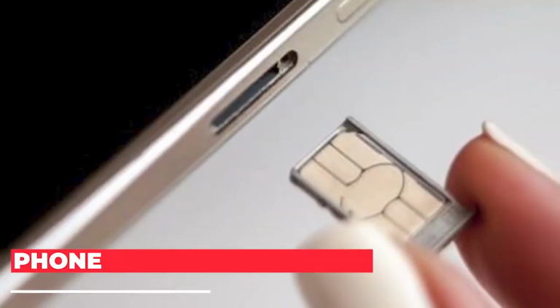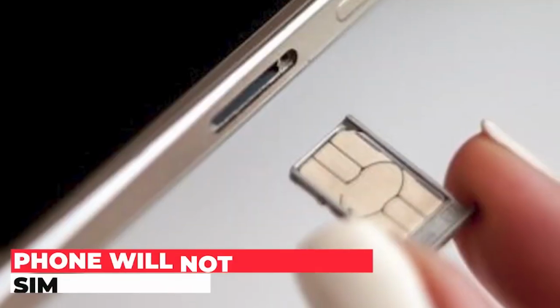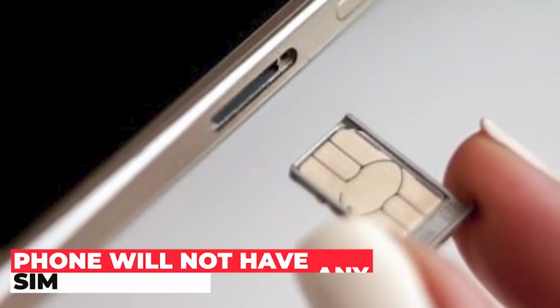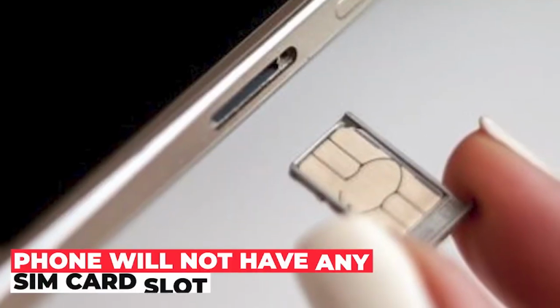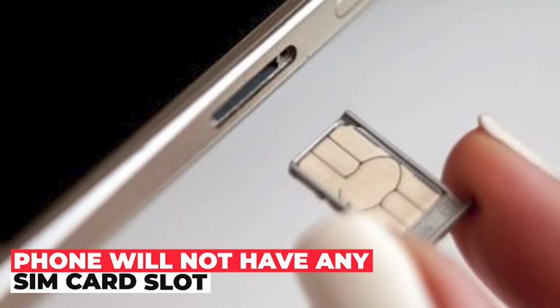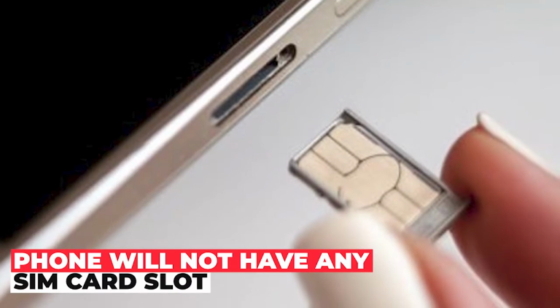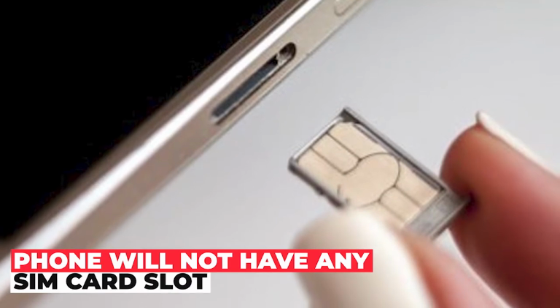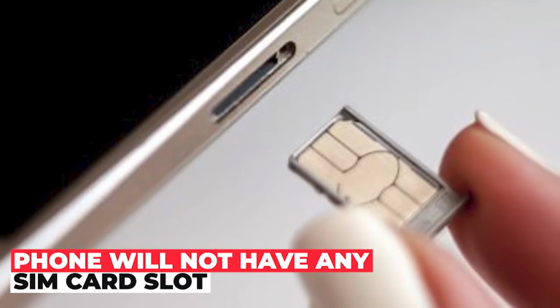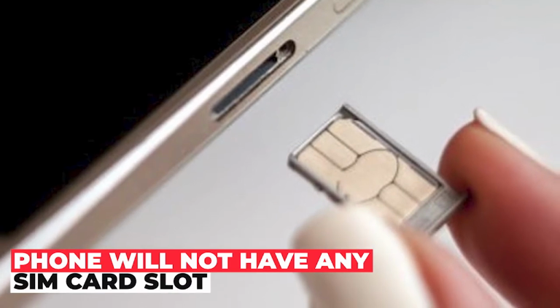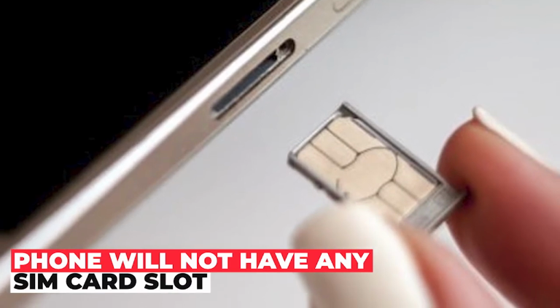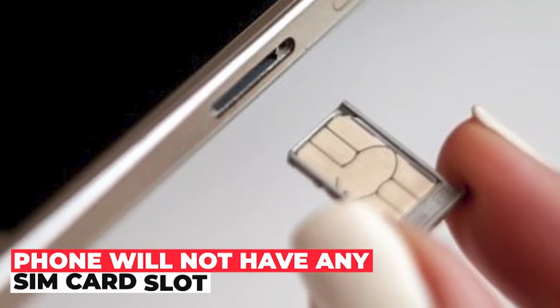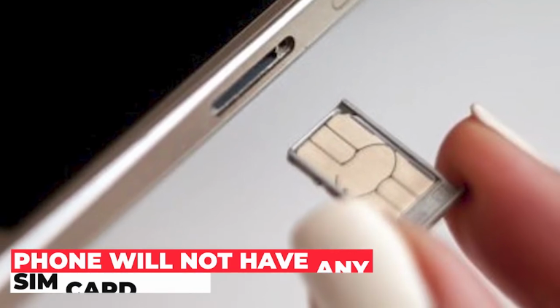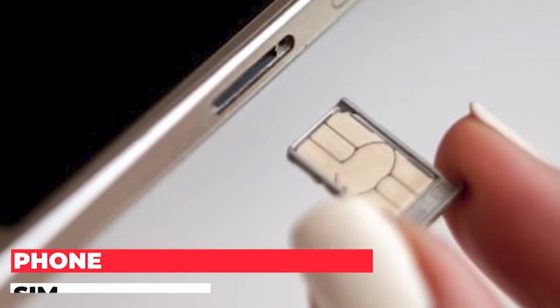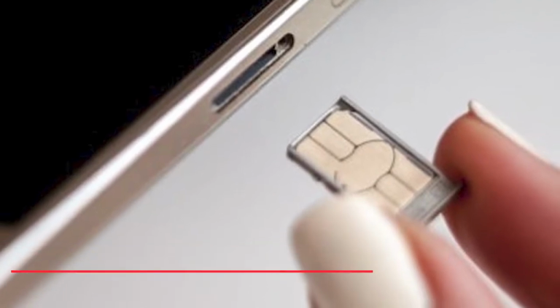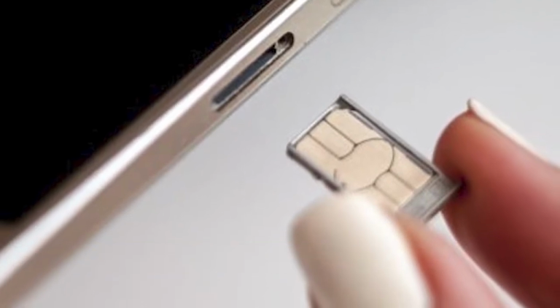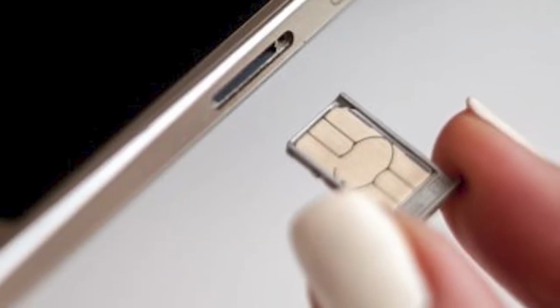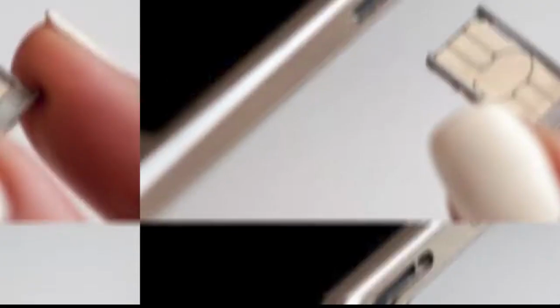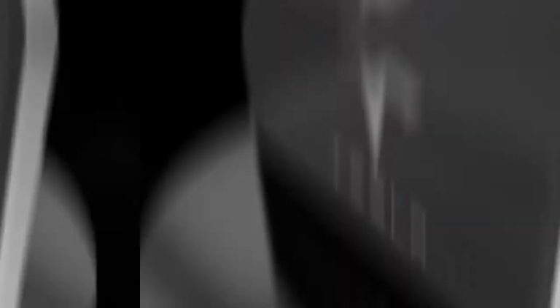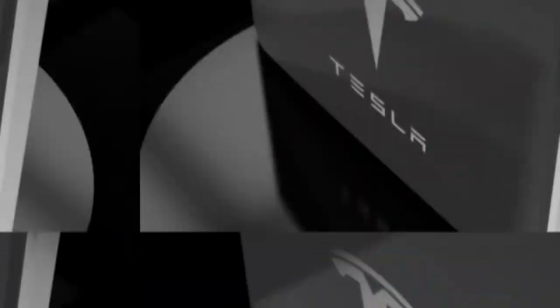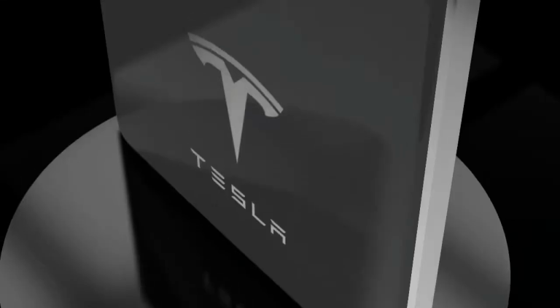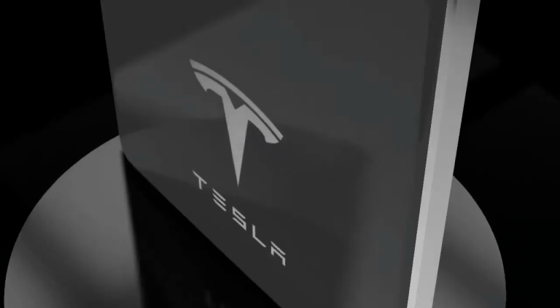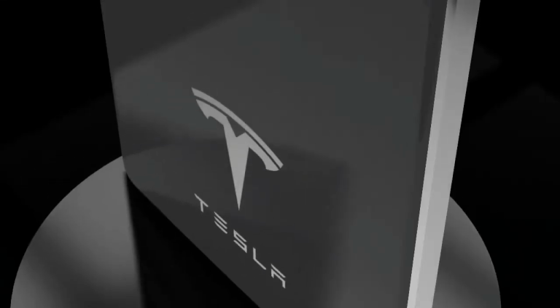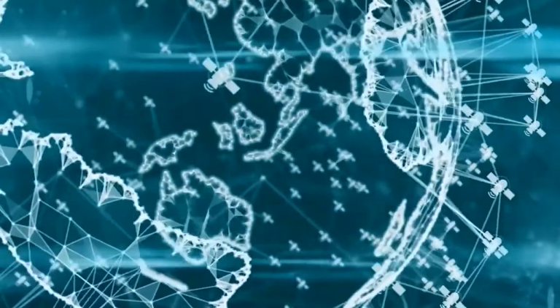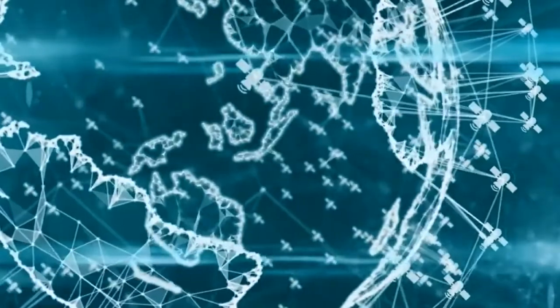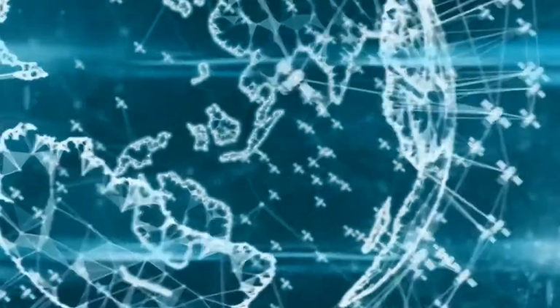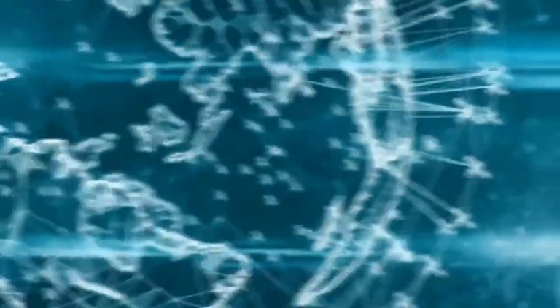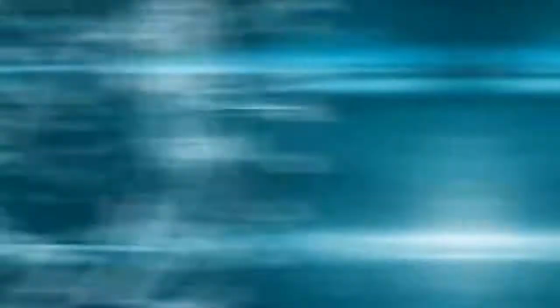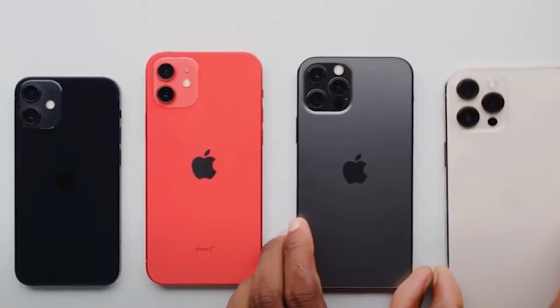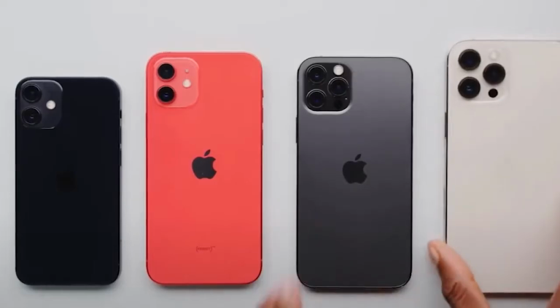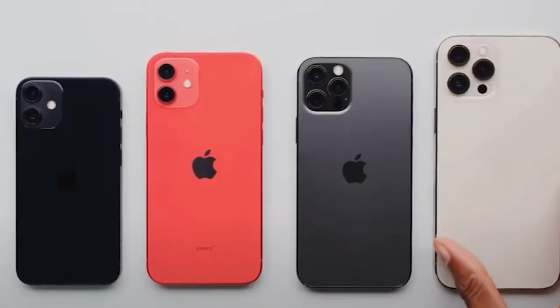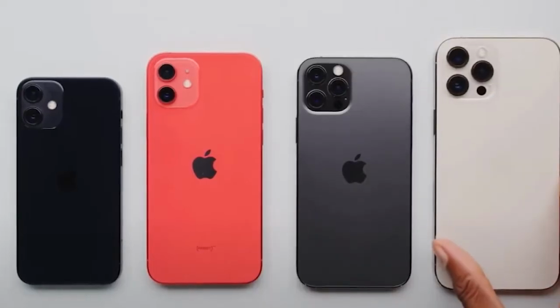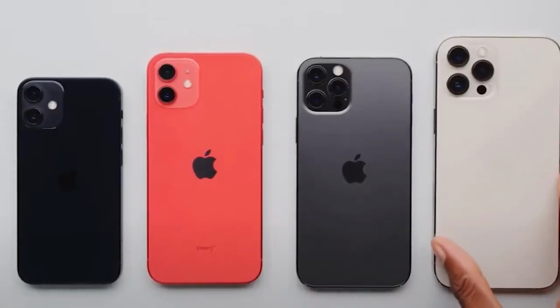Fourth, the phone will not have any SIM card slot. Instead, there will be provision for satellite SIMs, like Apple.